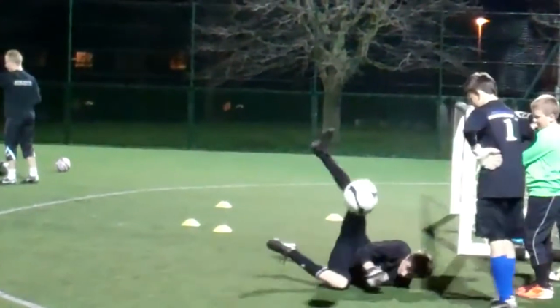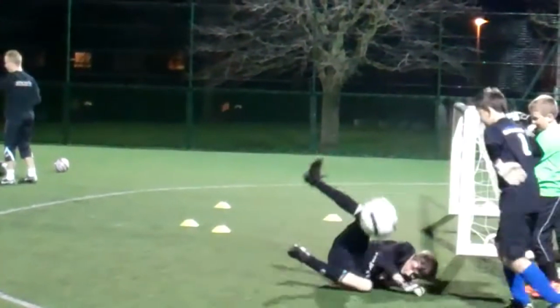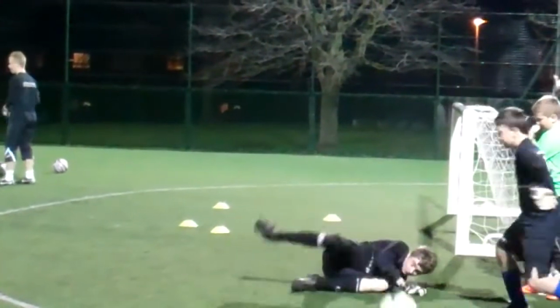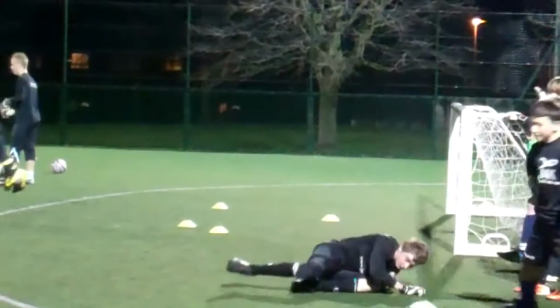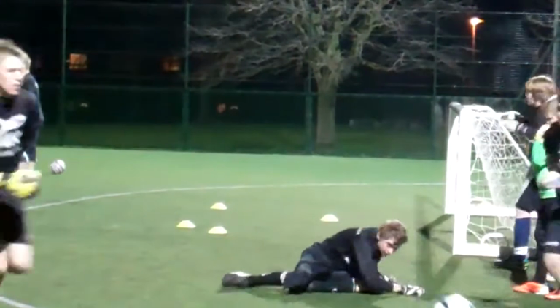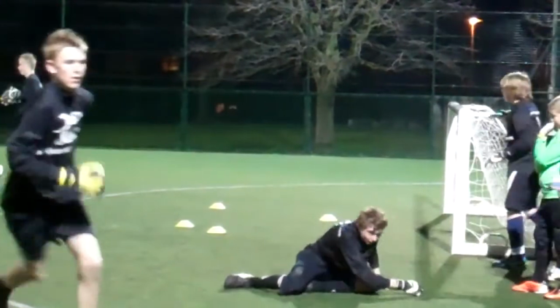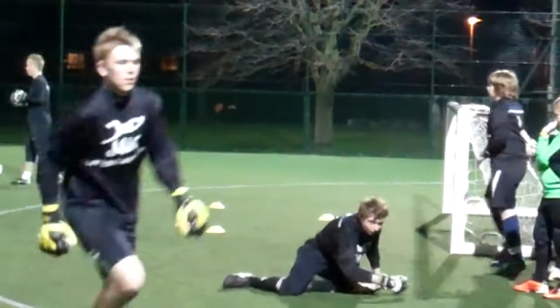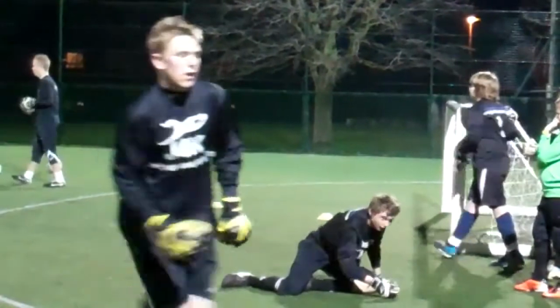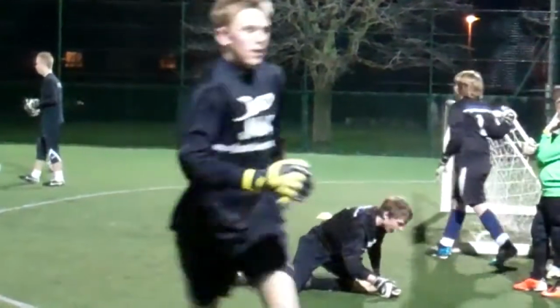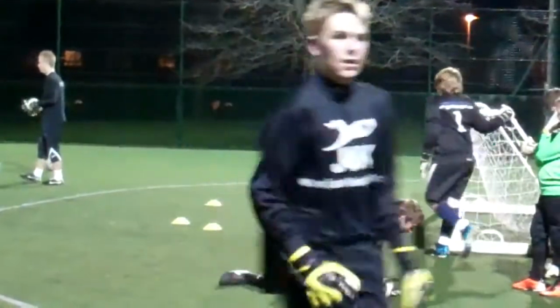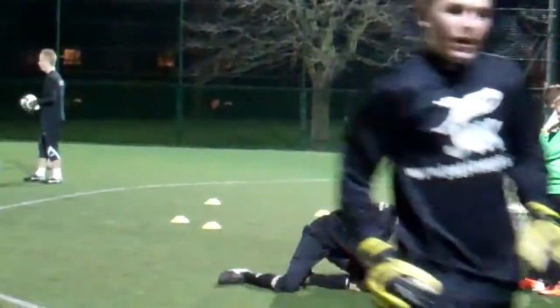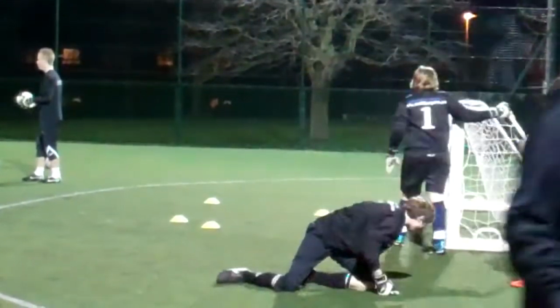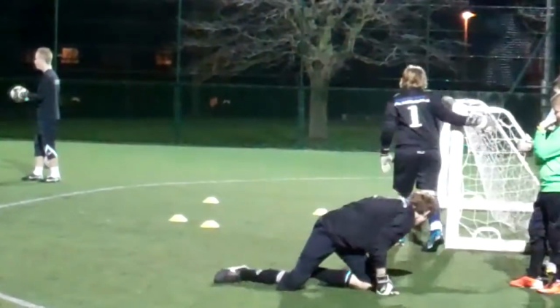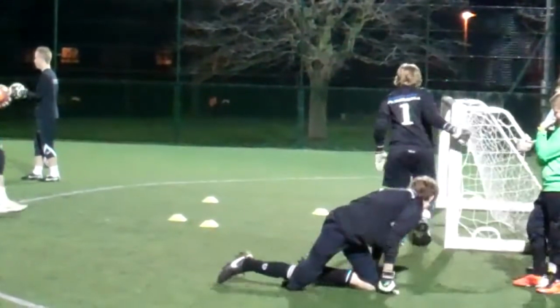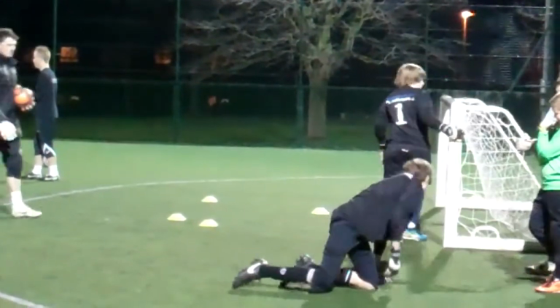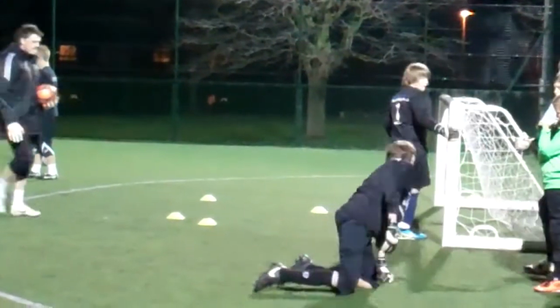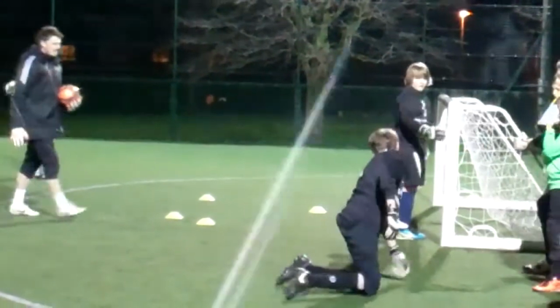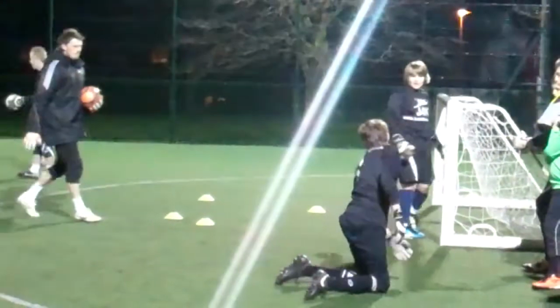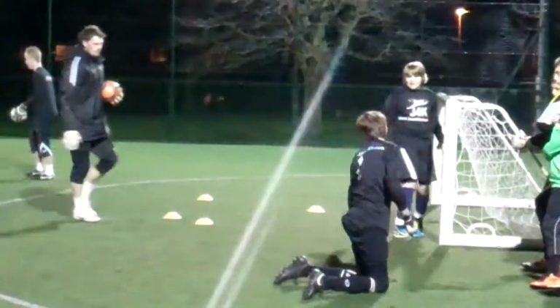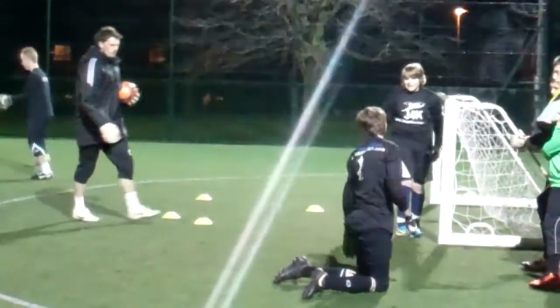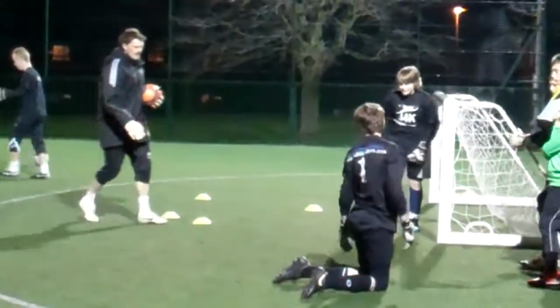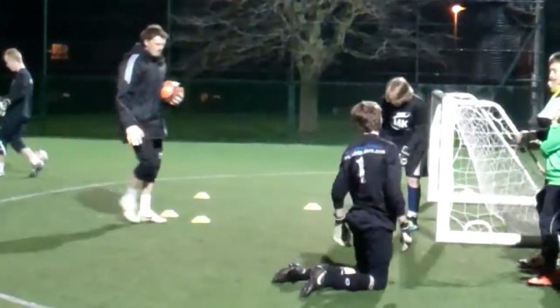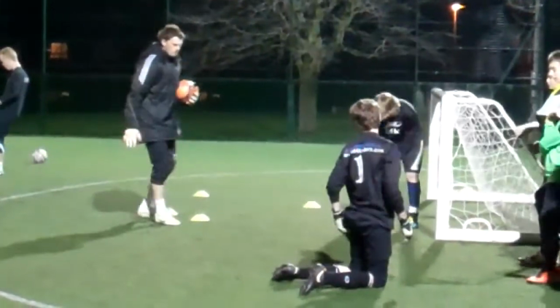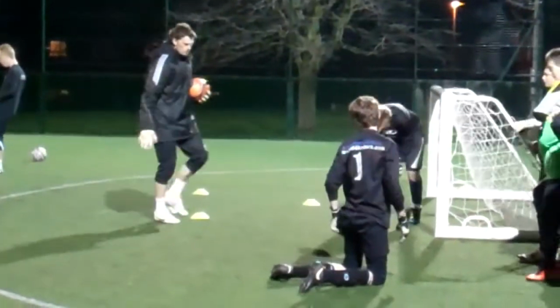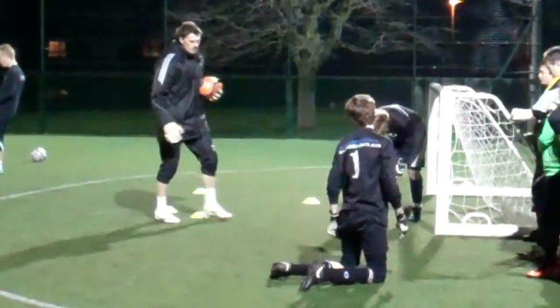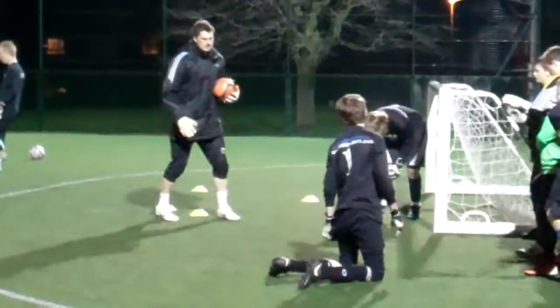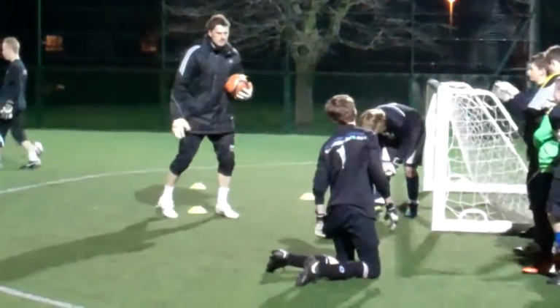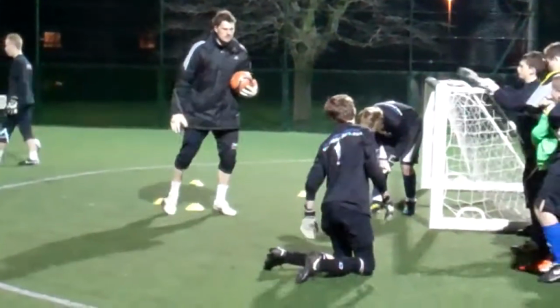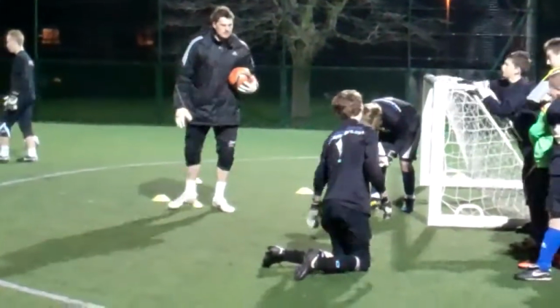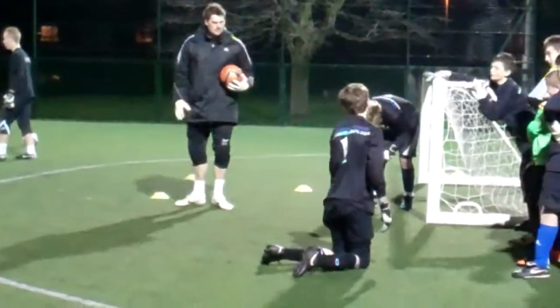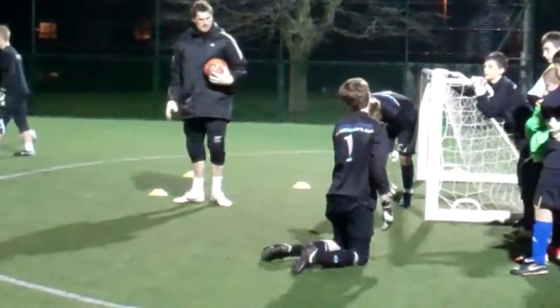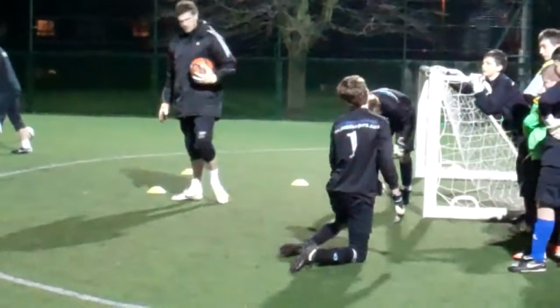Off we go. Well done. You're attacking that ball that far forward. What are you doing? Here we go.